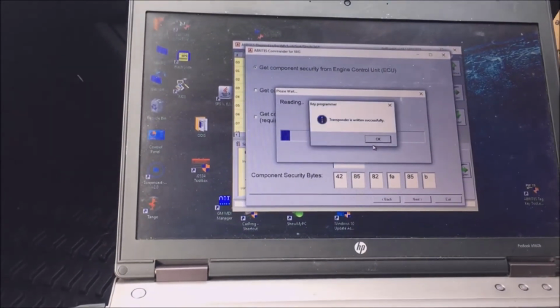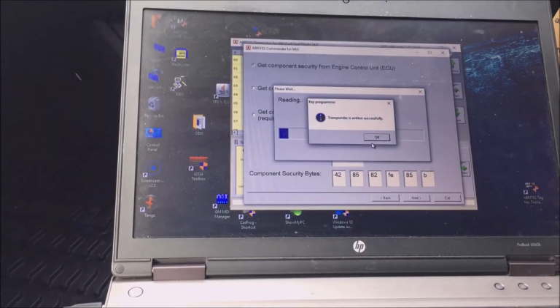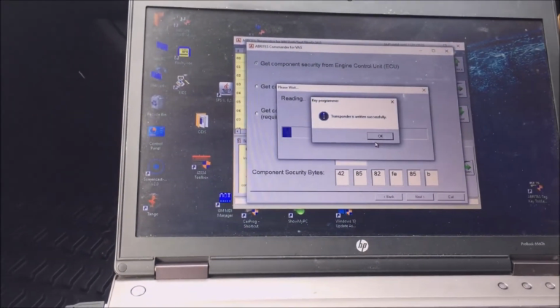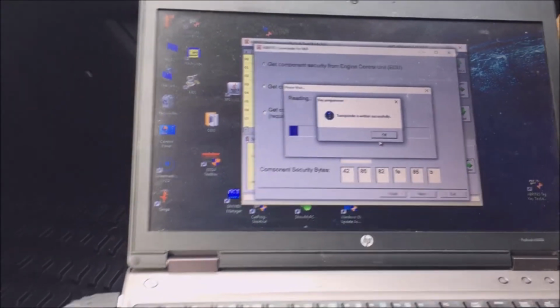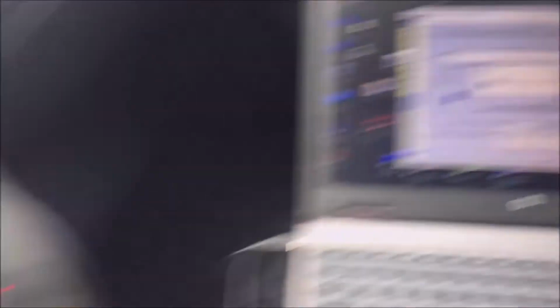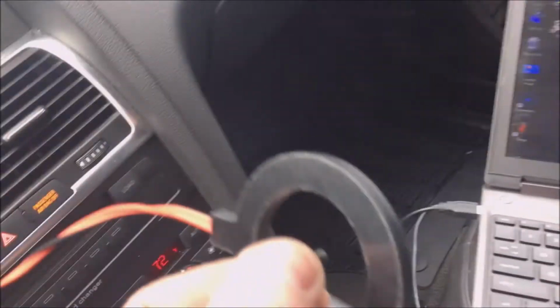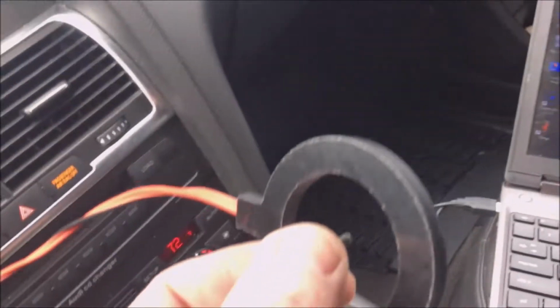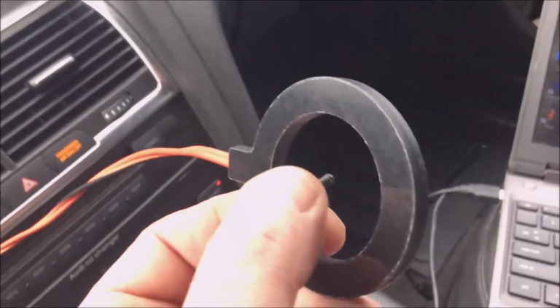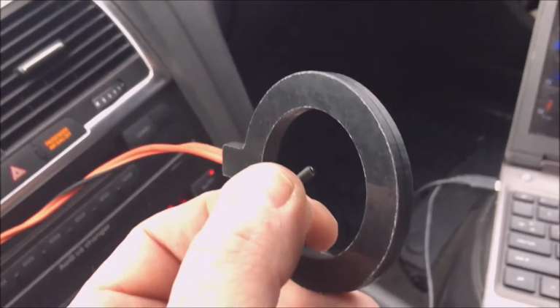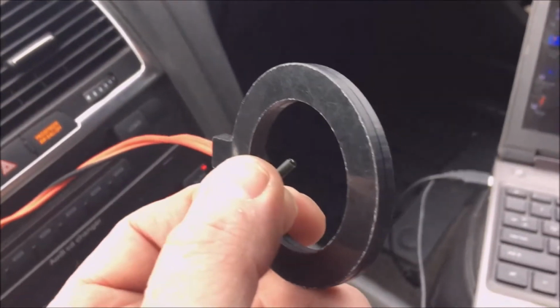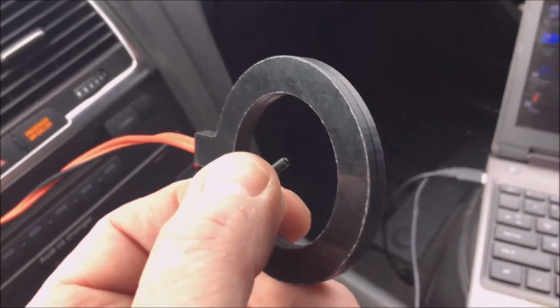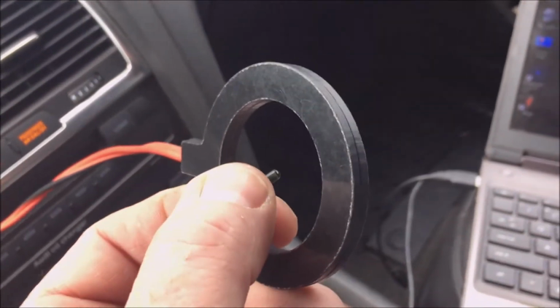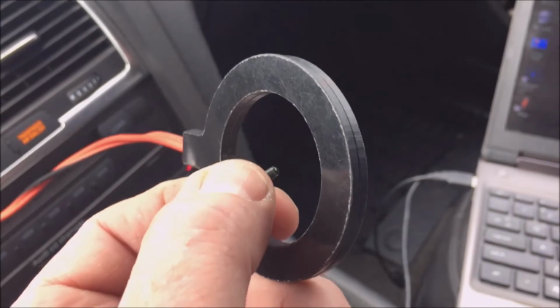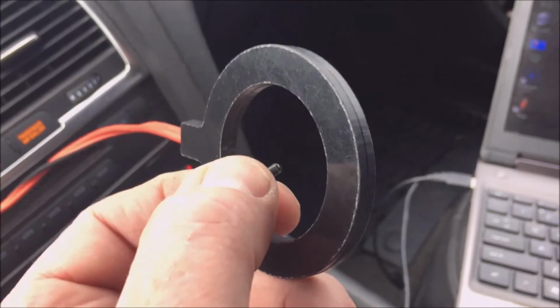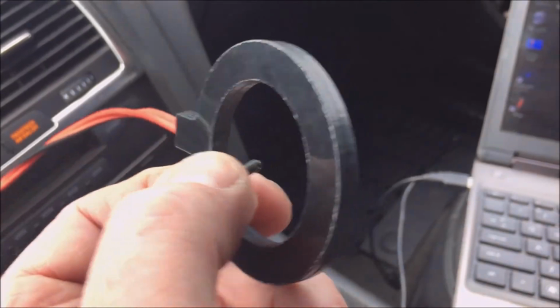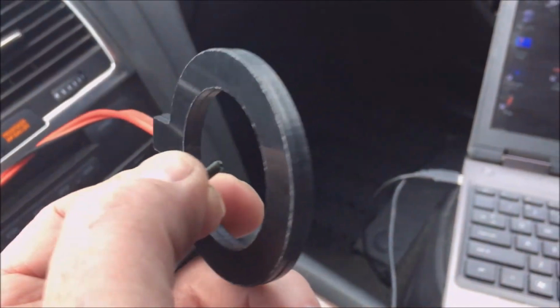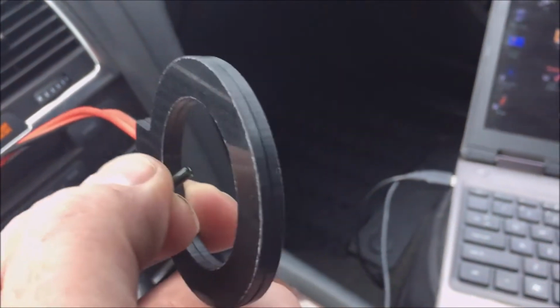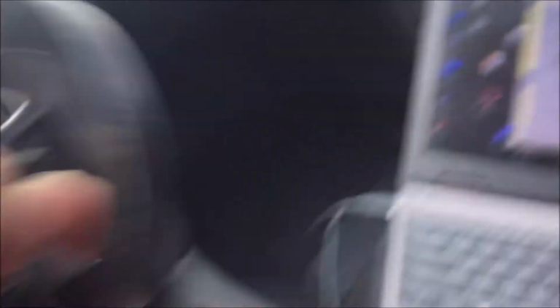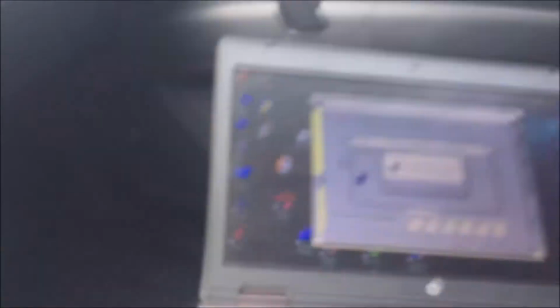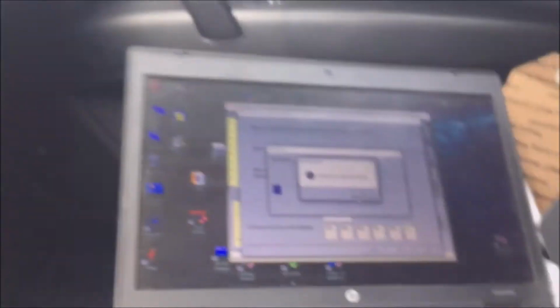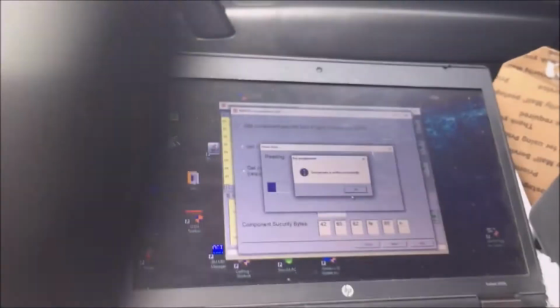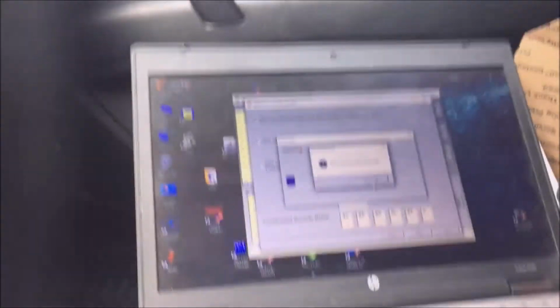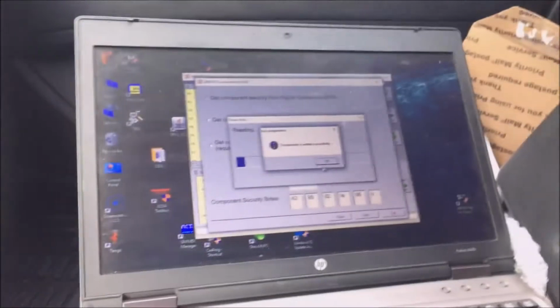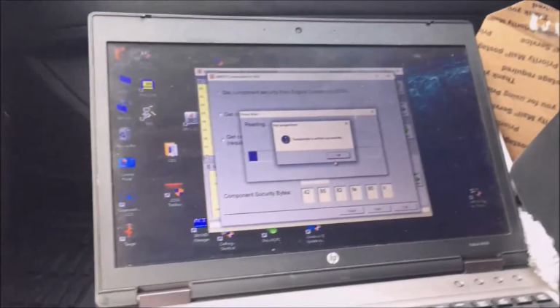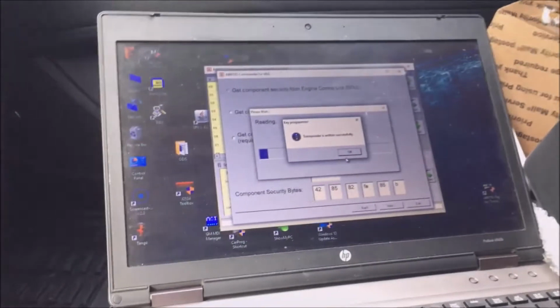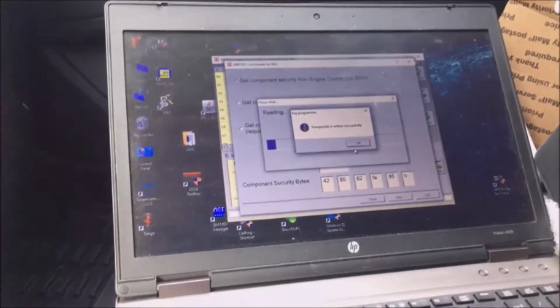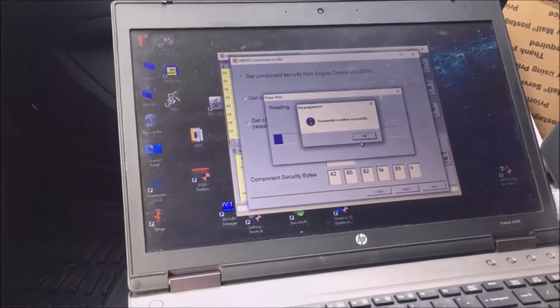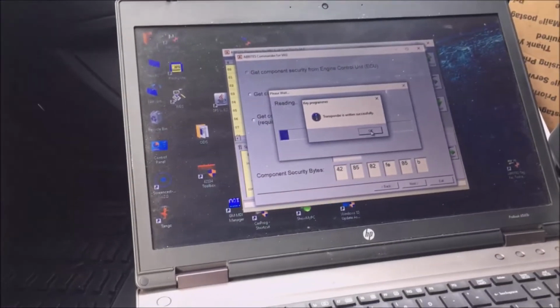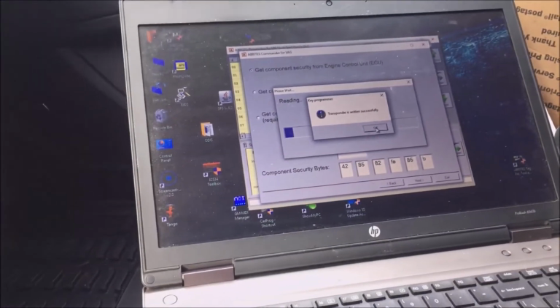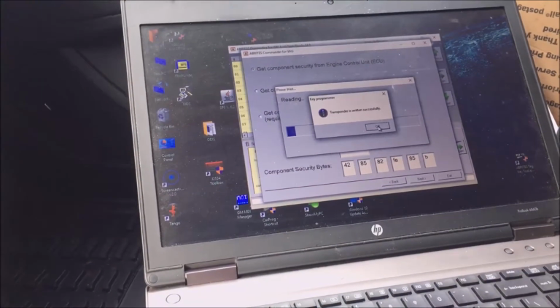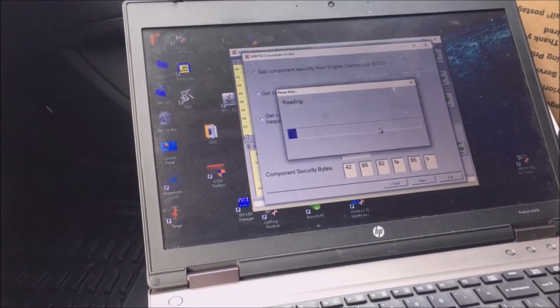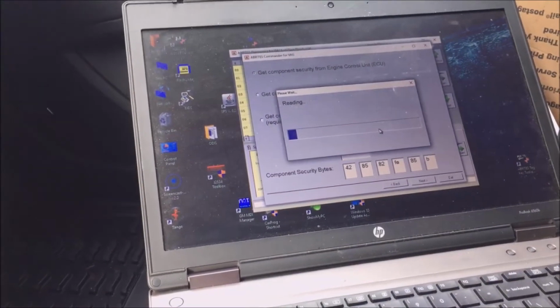Okay, so that transponder is written successfully. We've now just made a dealer key.